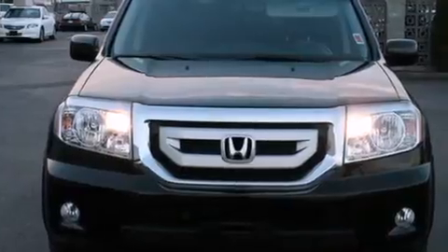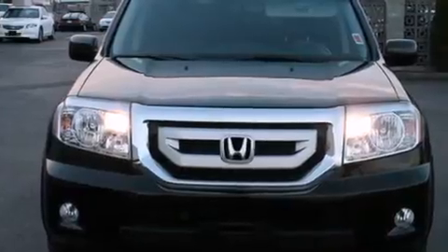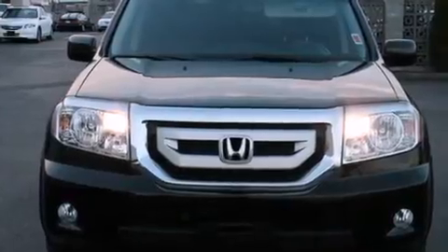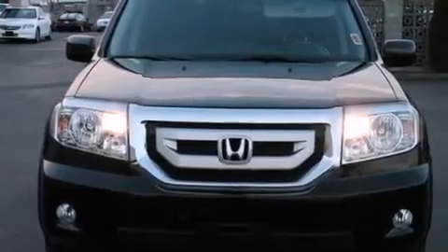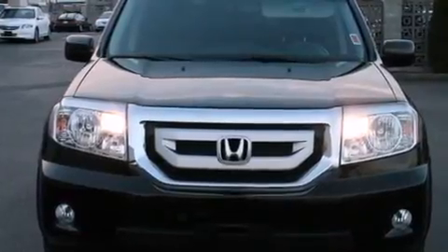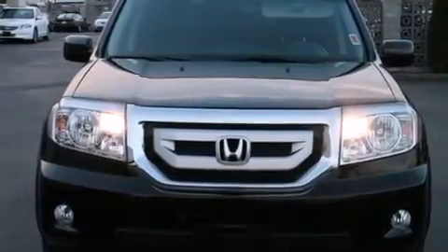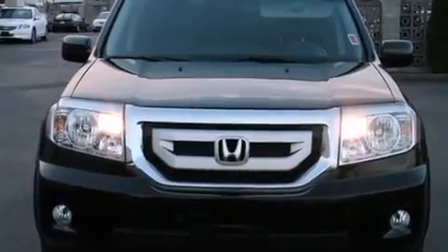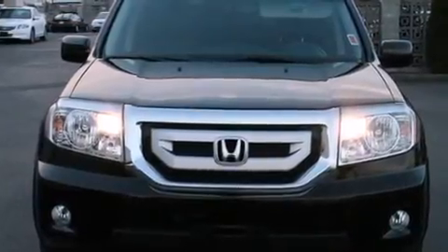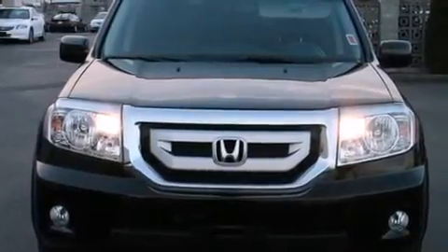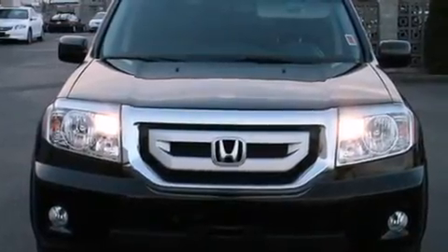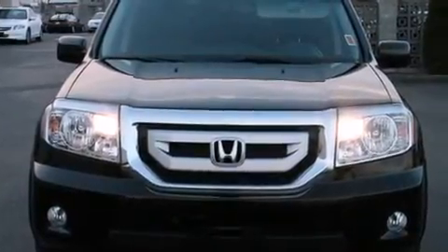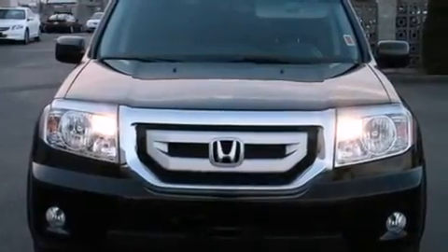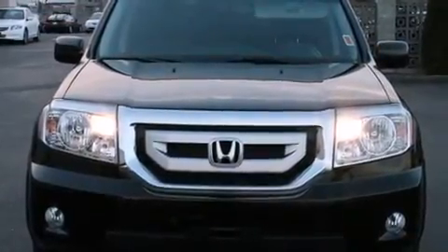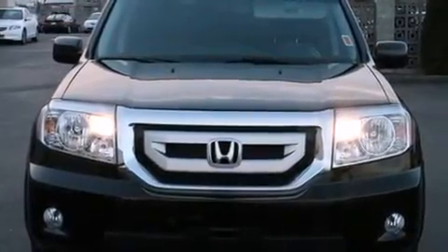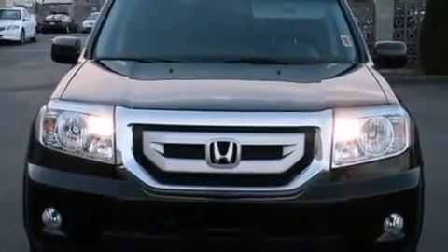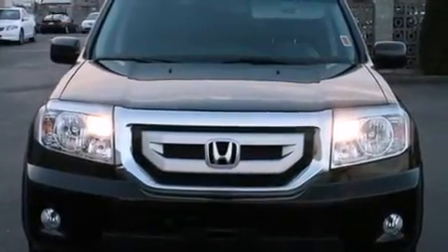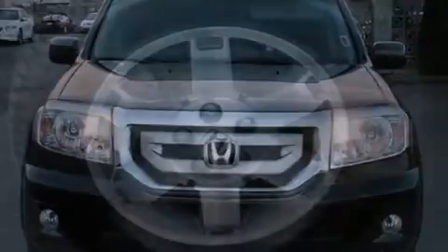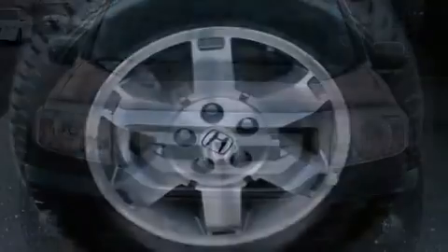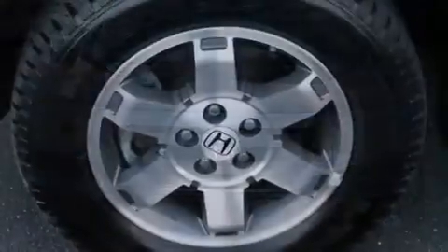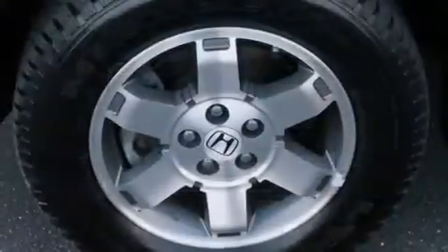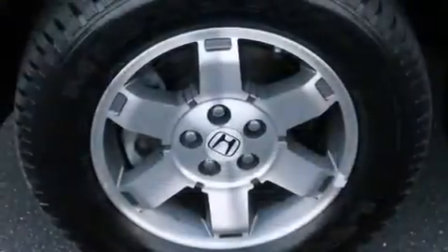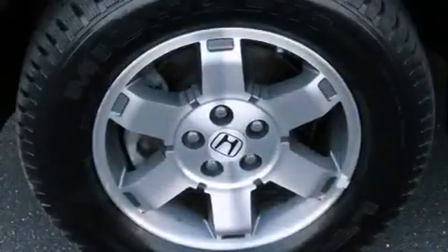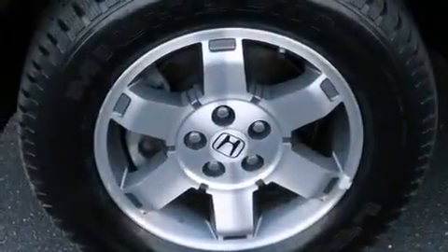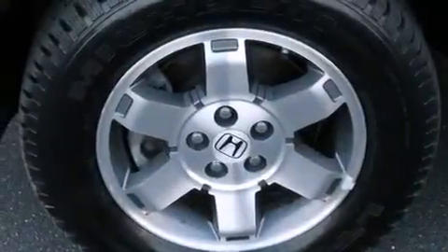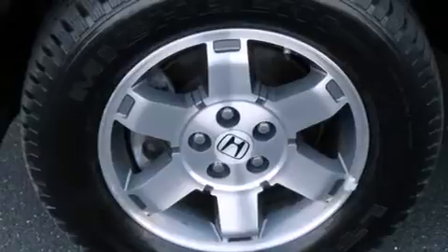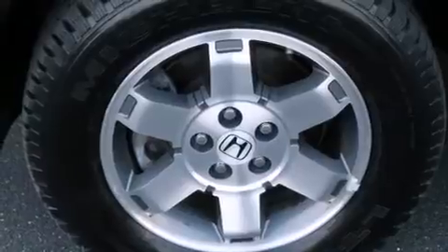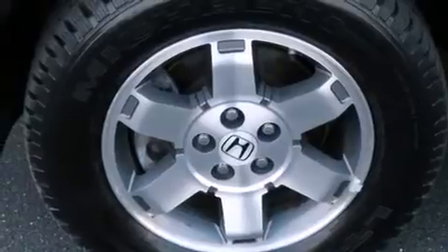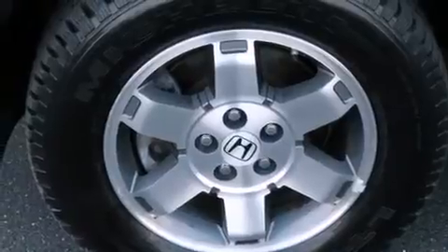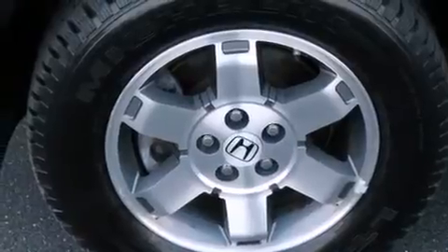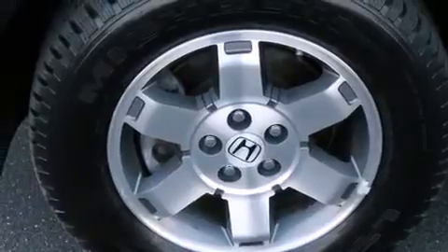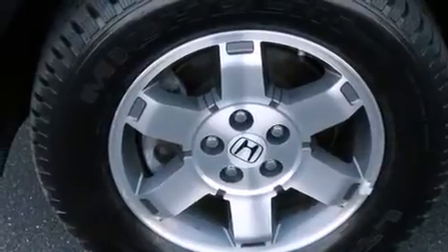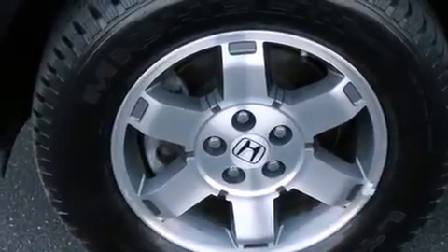It has a 3.5-liter, 6-cylinder engine, a 5-speed automatic transmission, and 4-wheel drive.